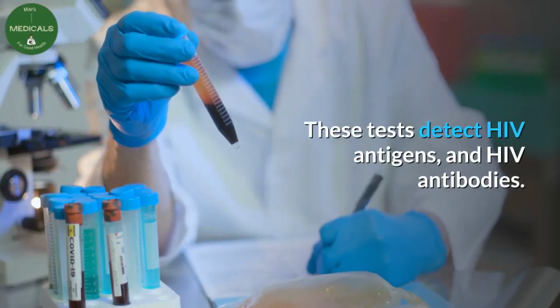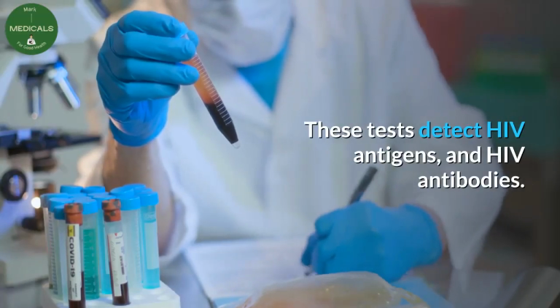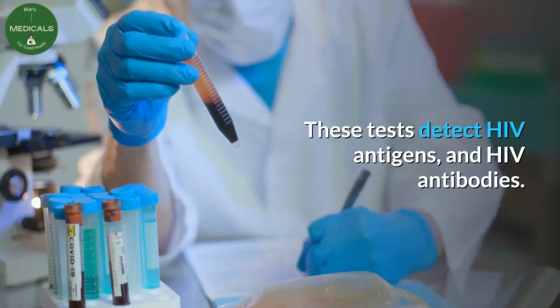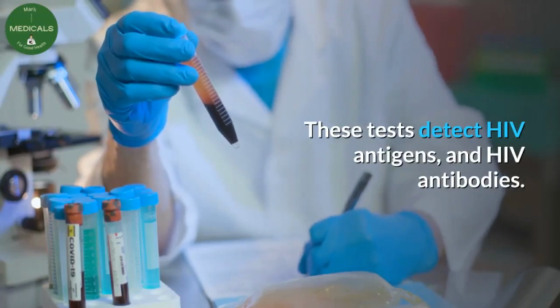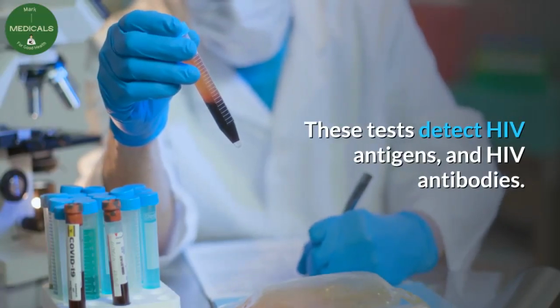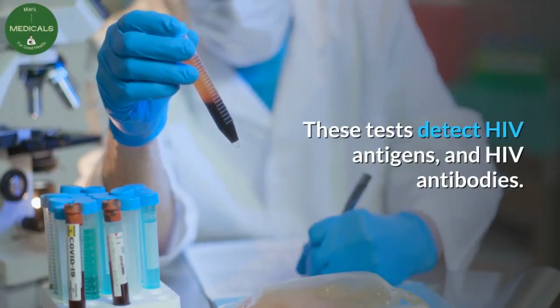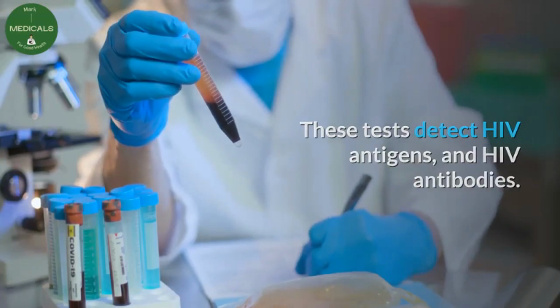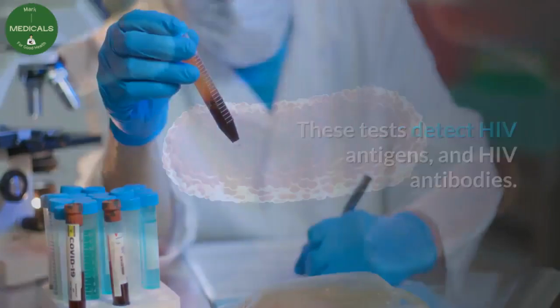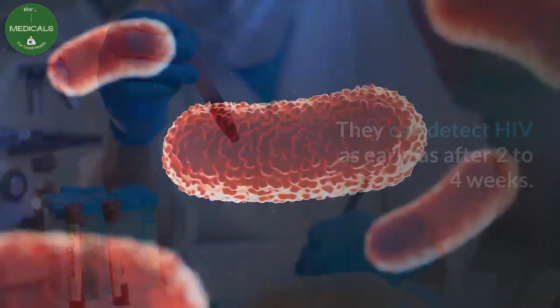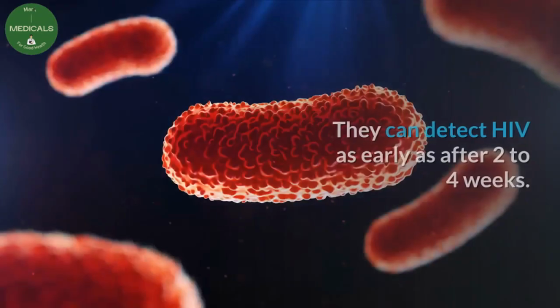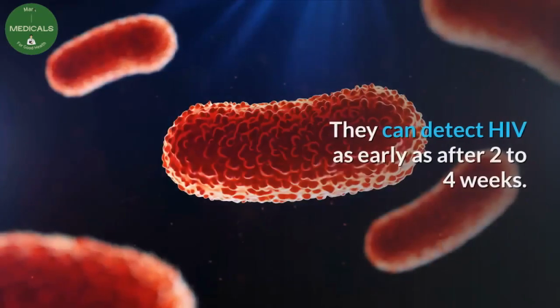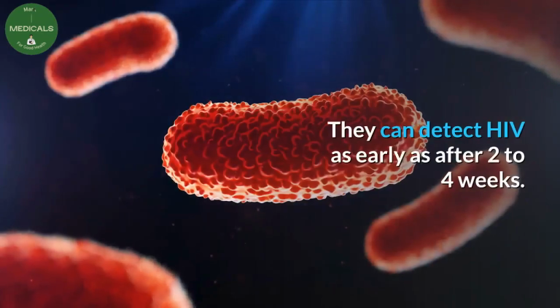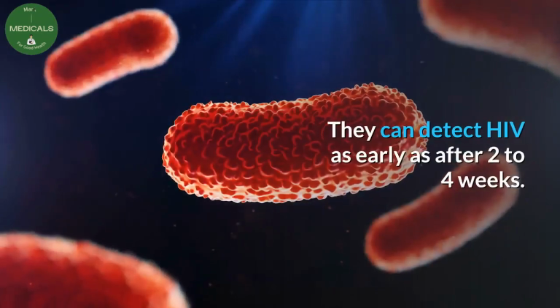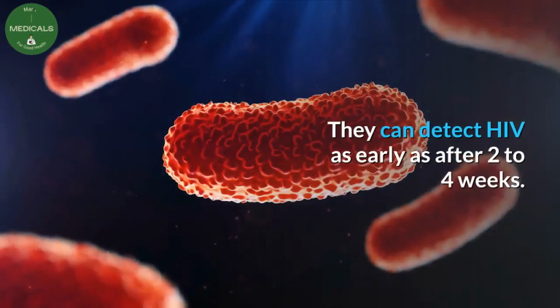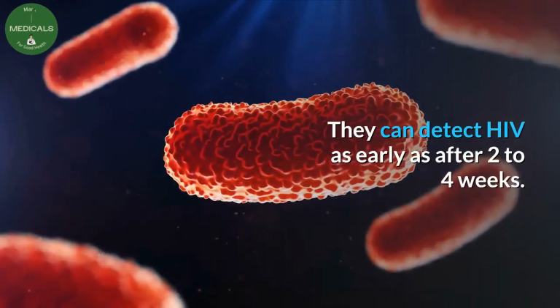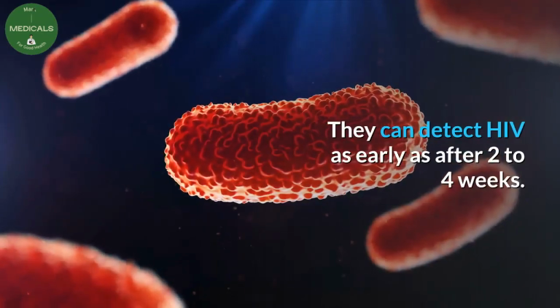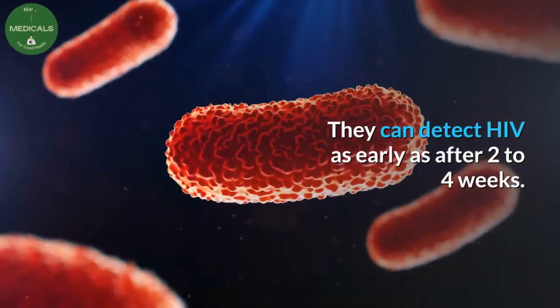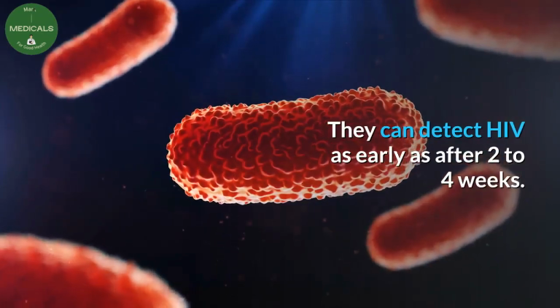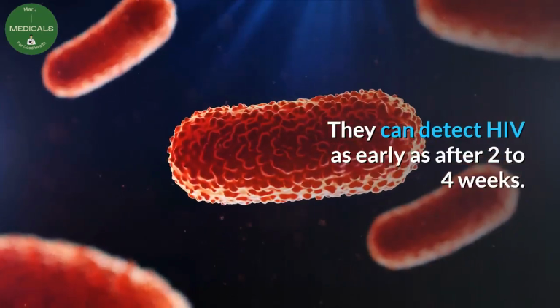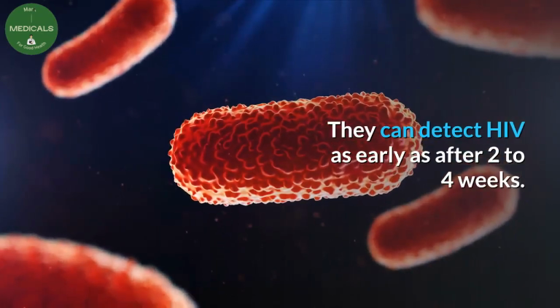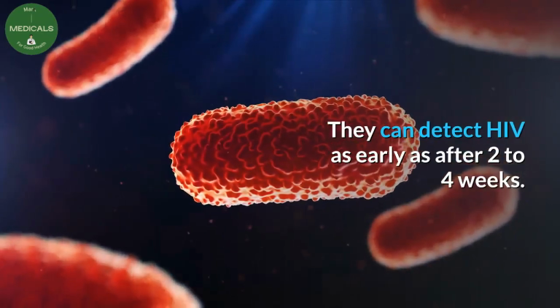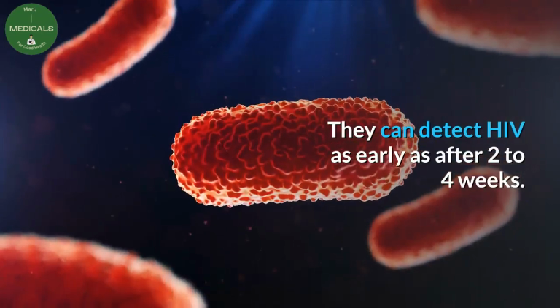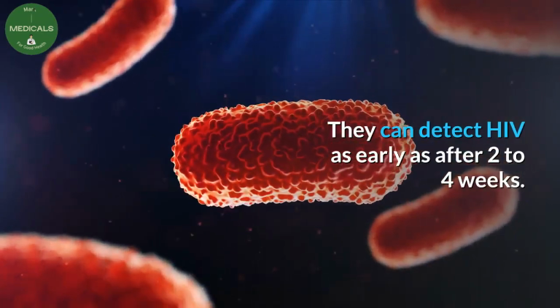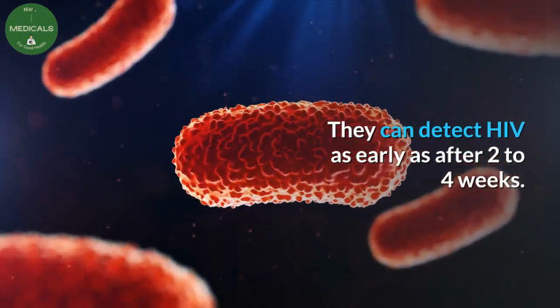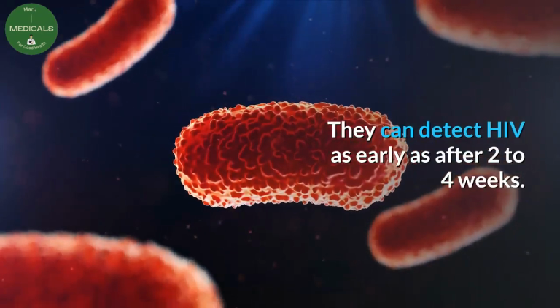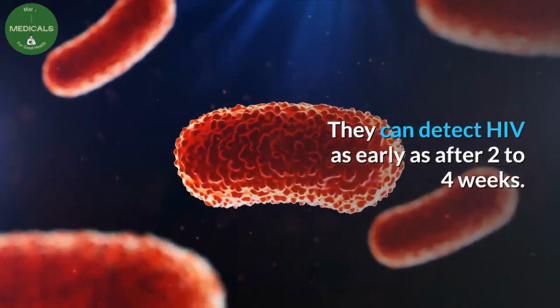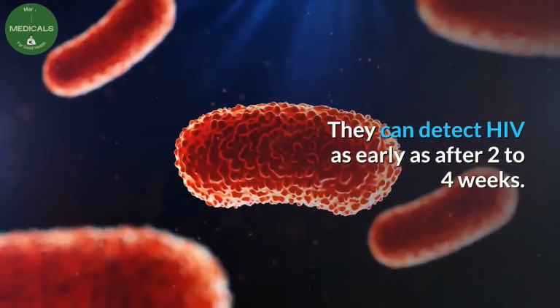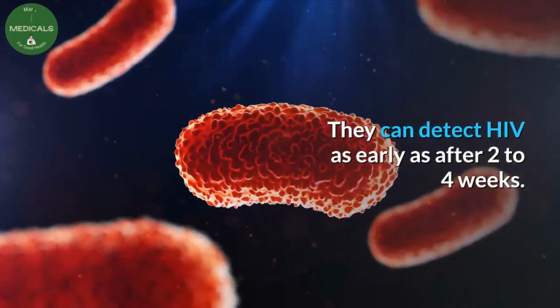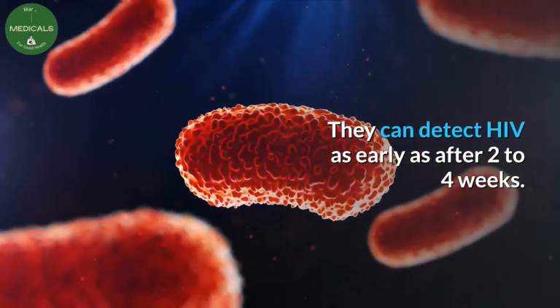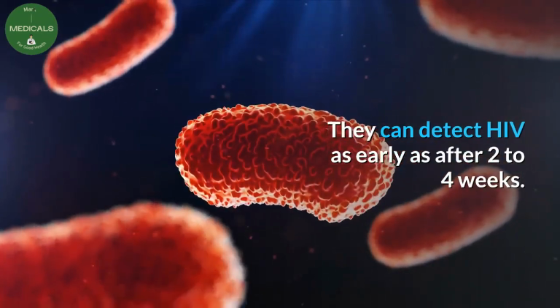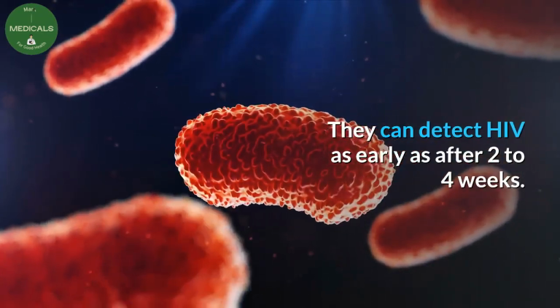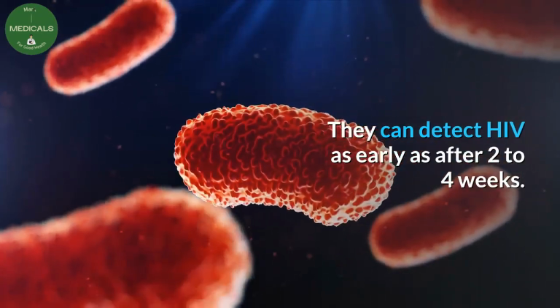Two: Fourth generation tests. These tests detect HIV antigens and HIV antibodies. They can detect HIV as early as after two to four weeks.